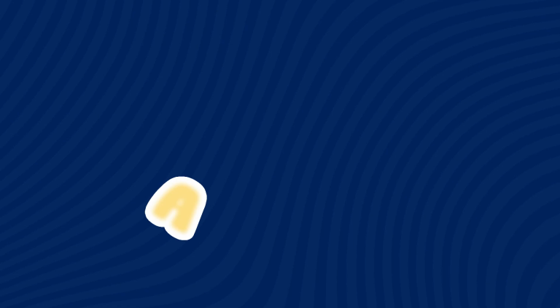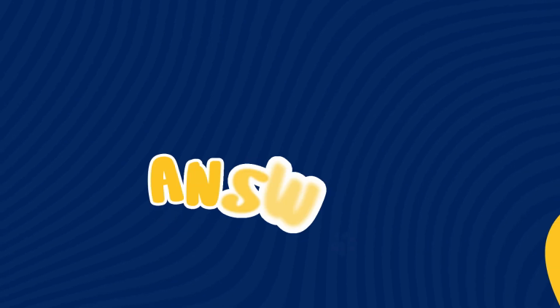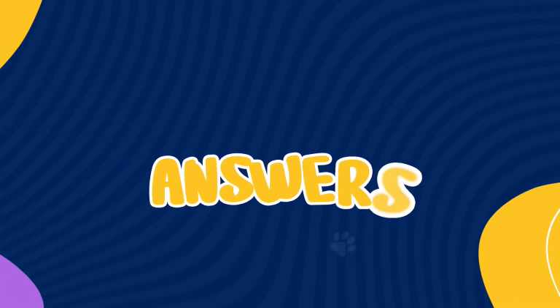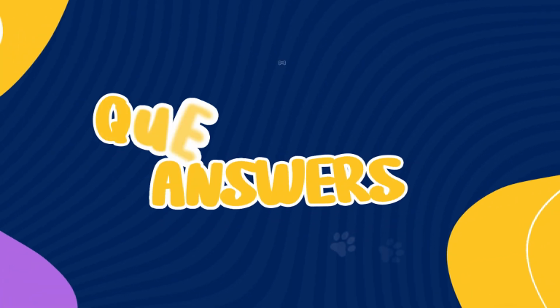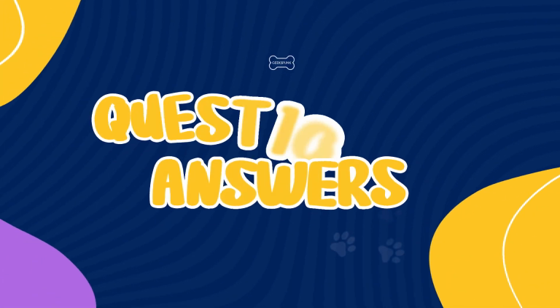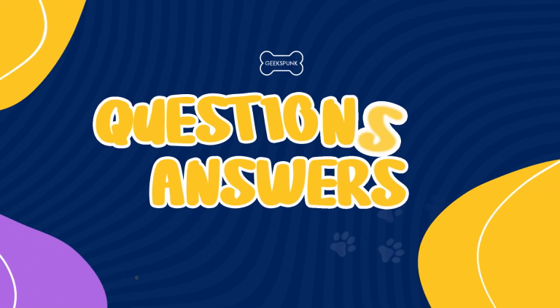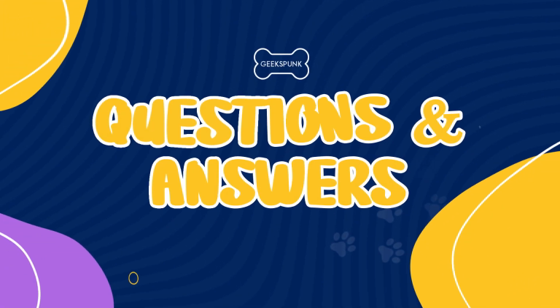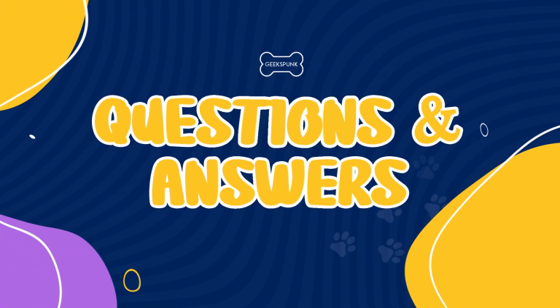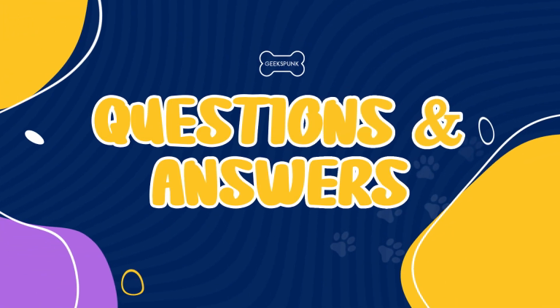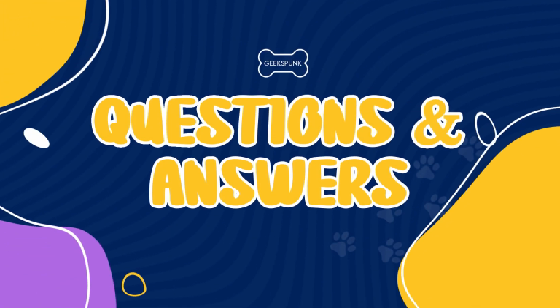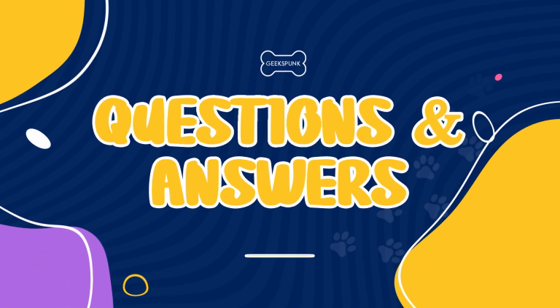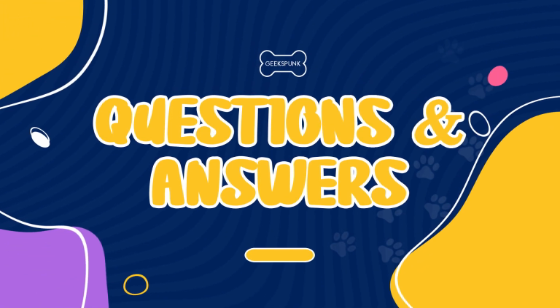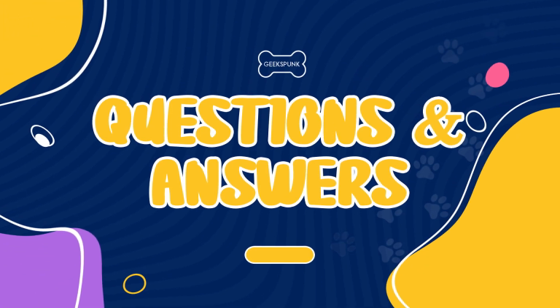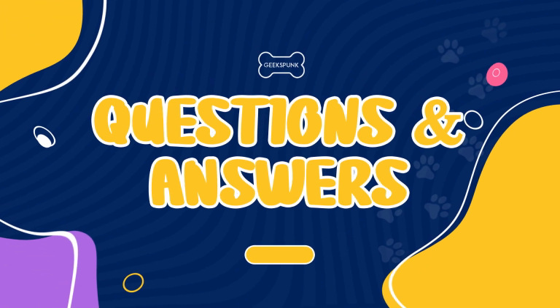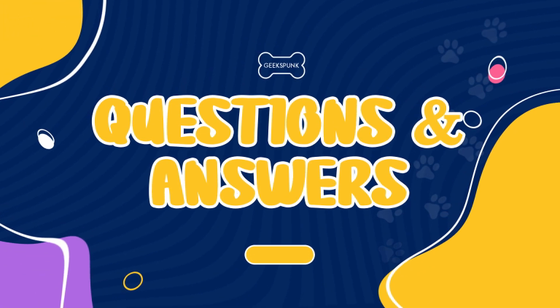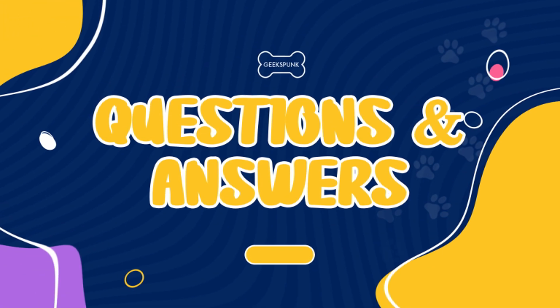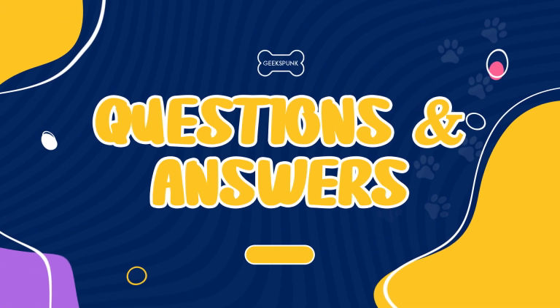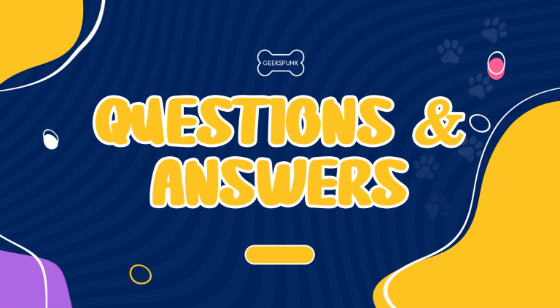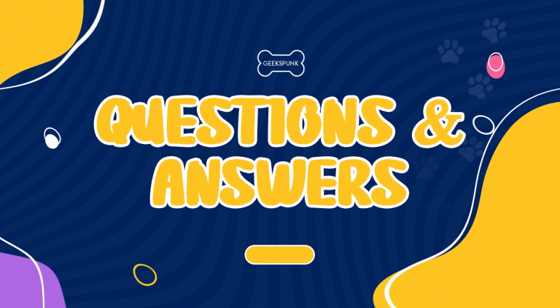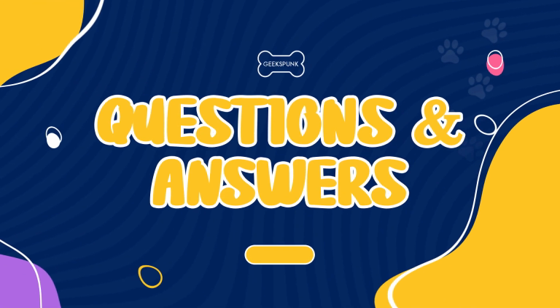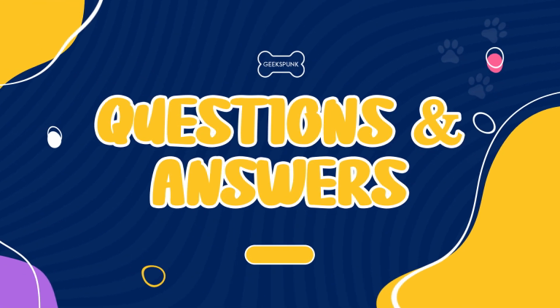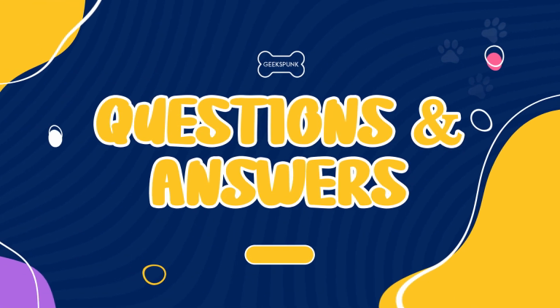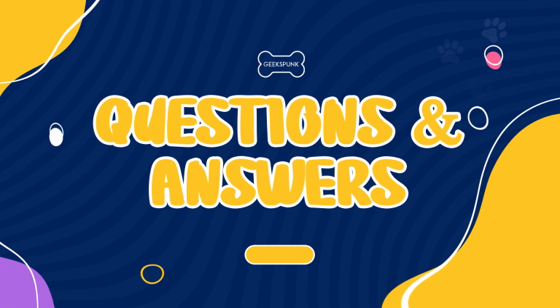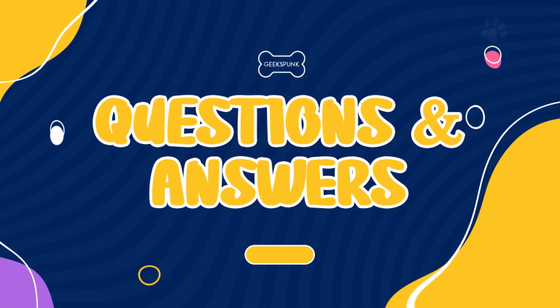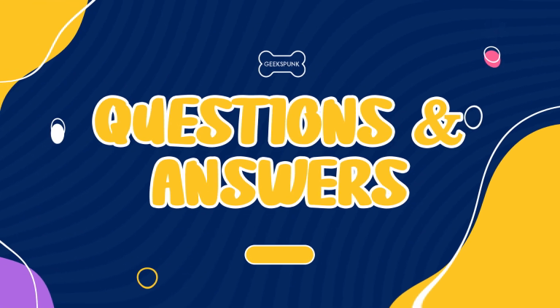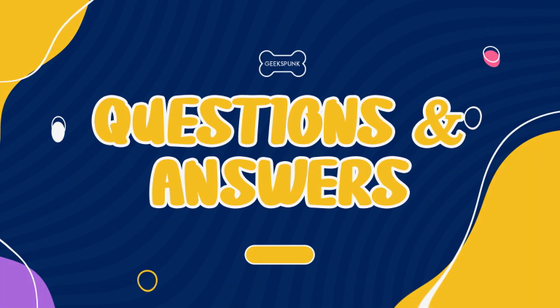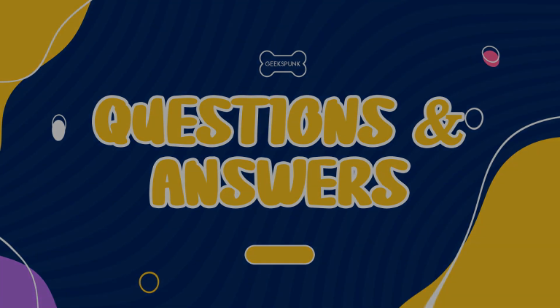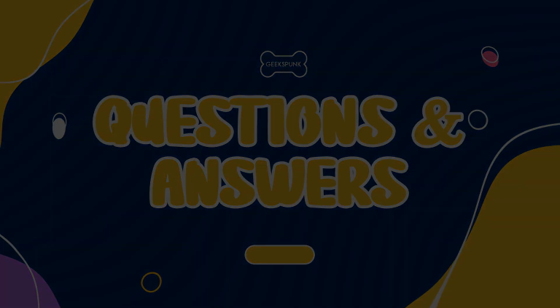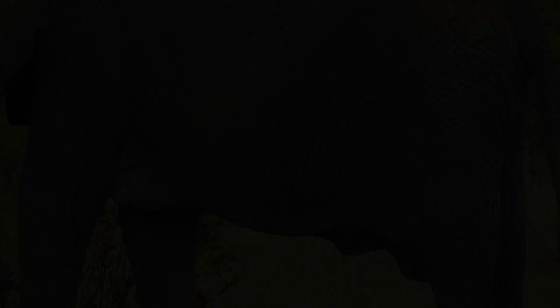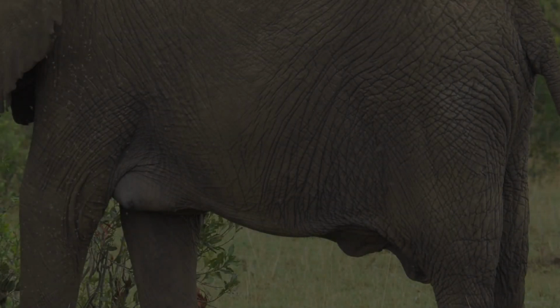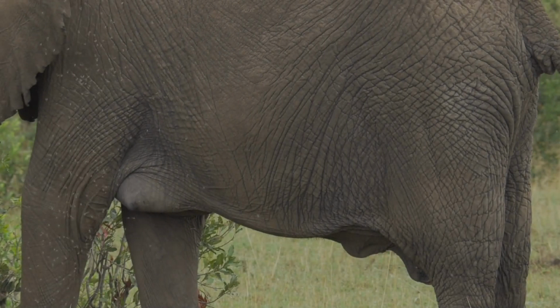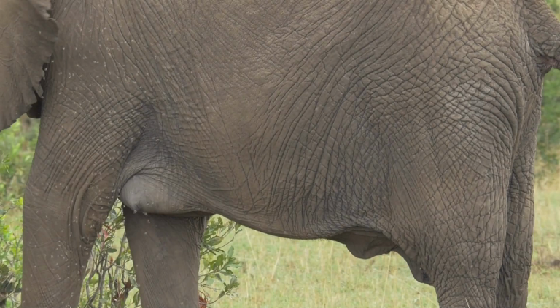Welcome to another Geekspunk Animal Questions and Answers! Let's check today's question.